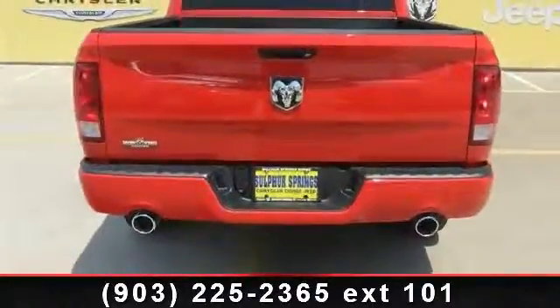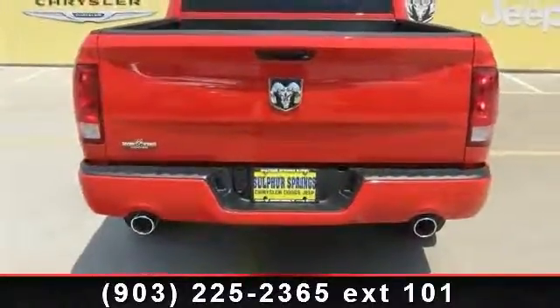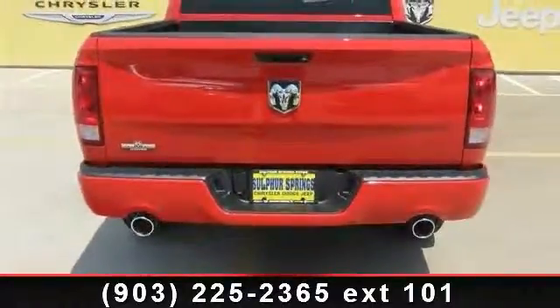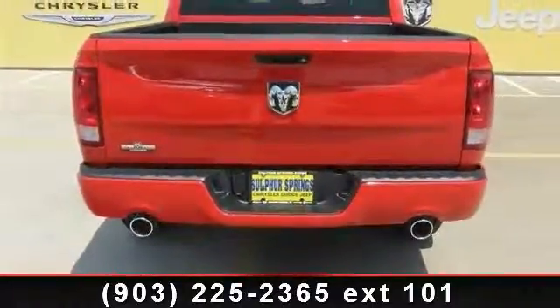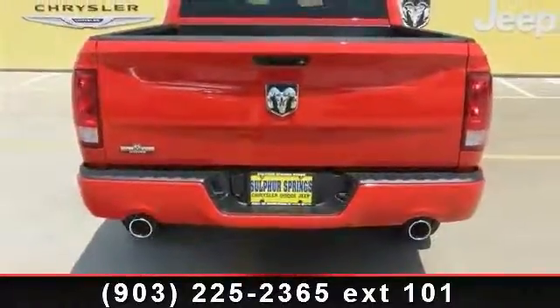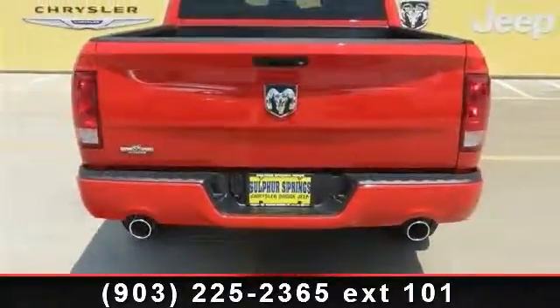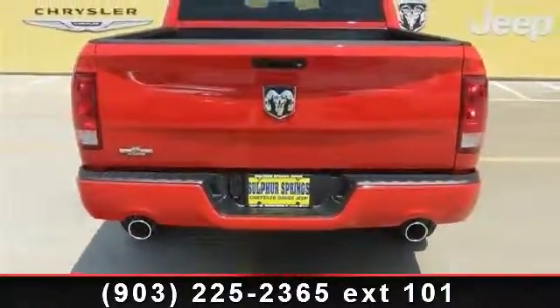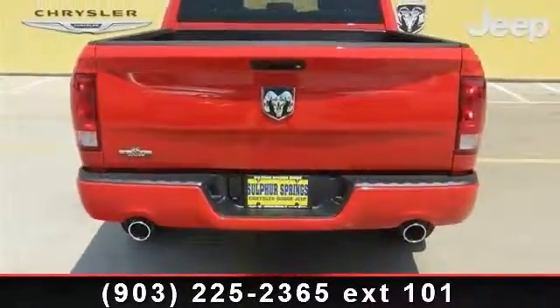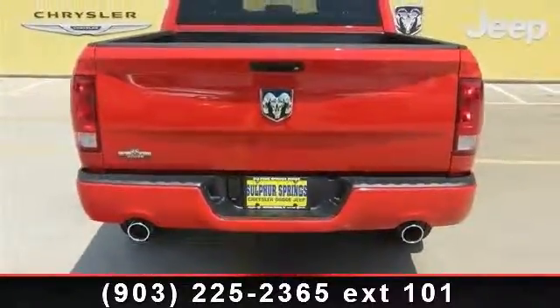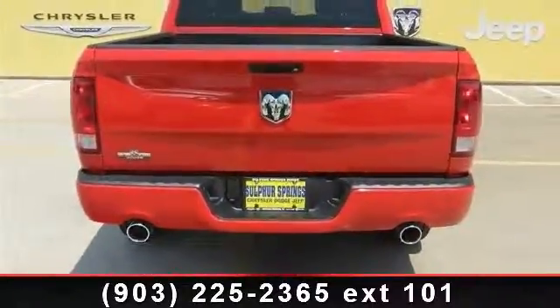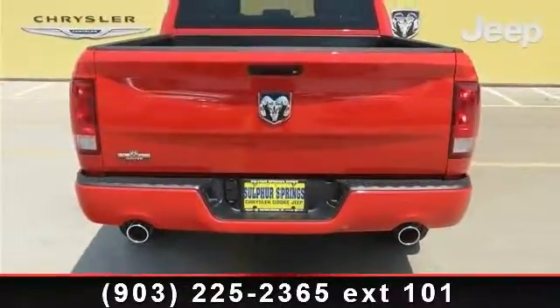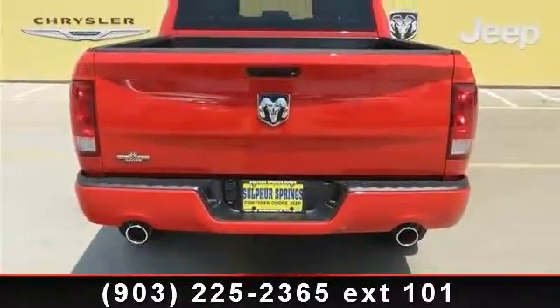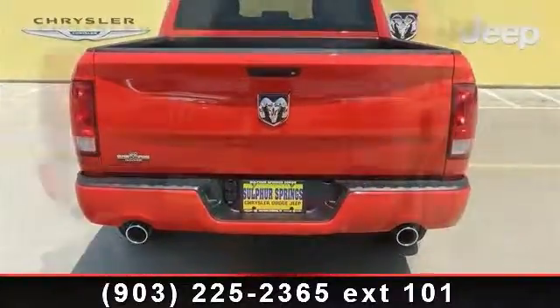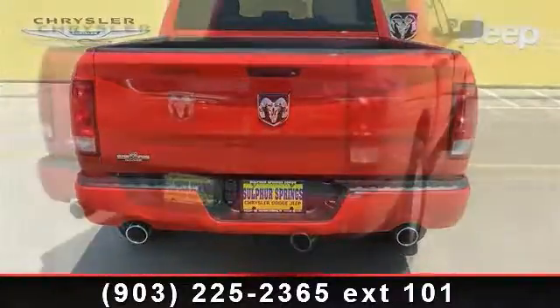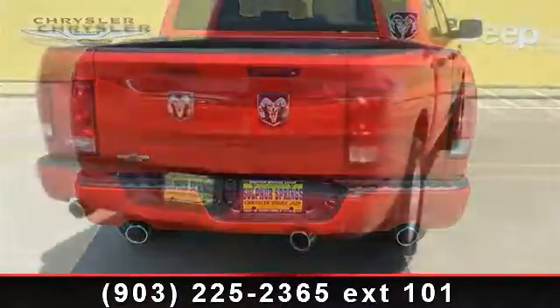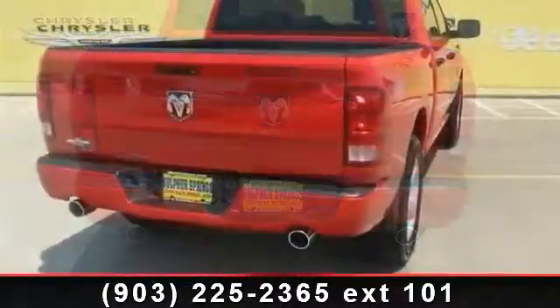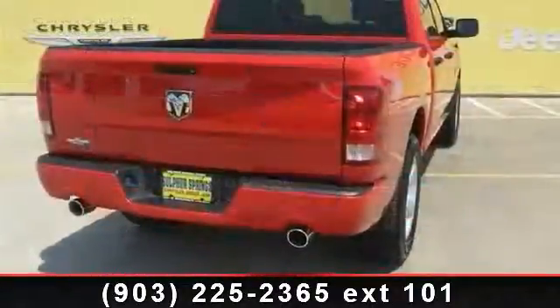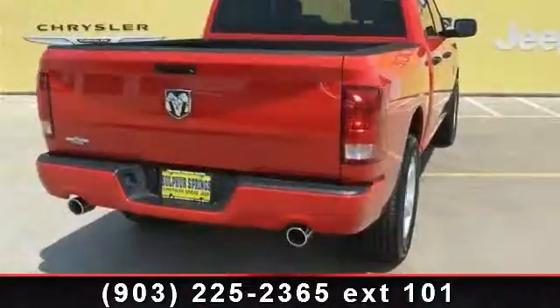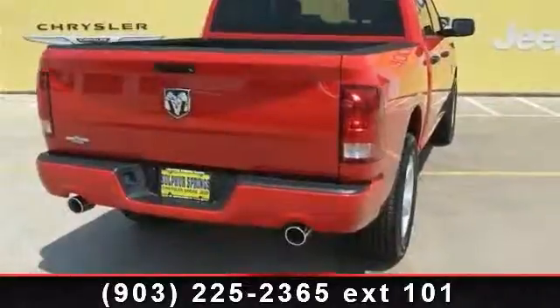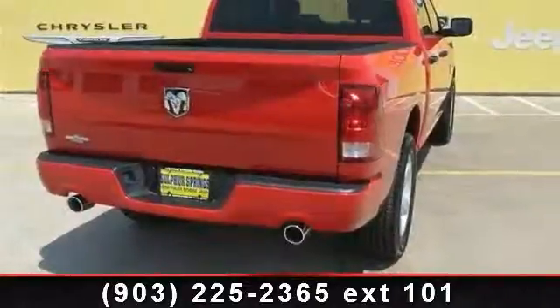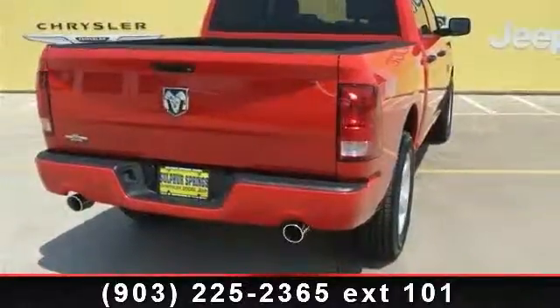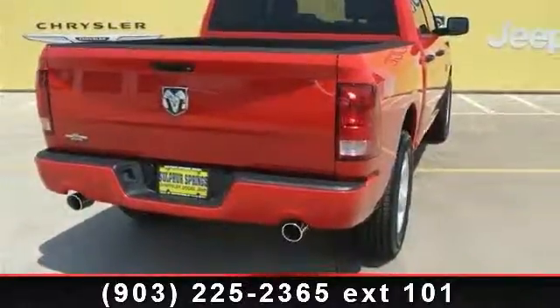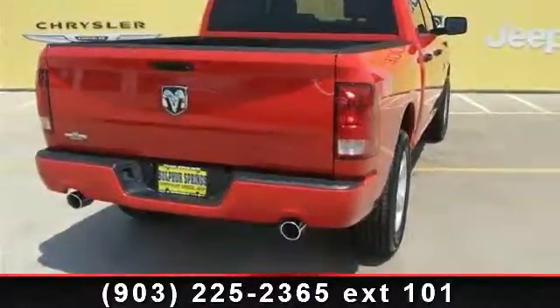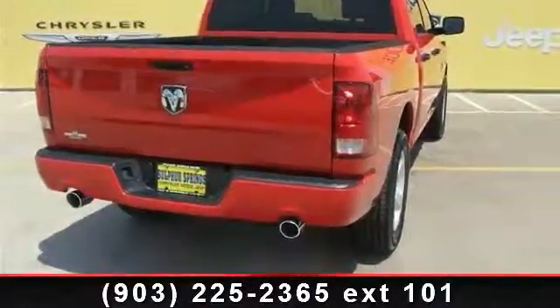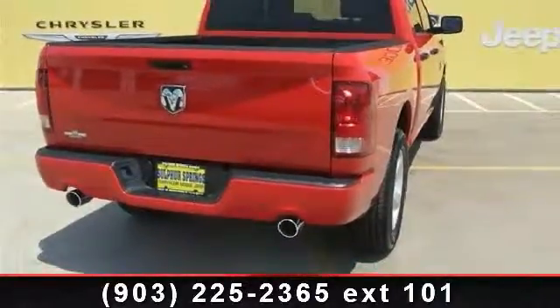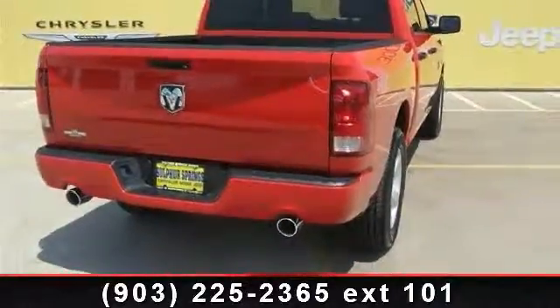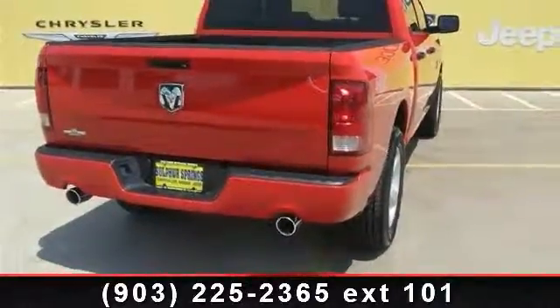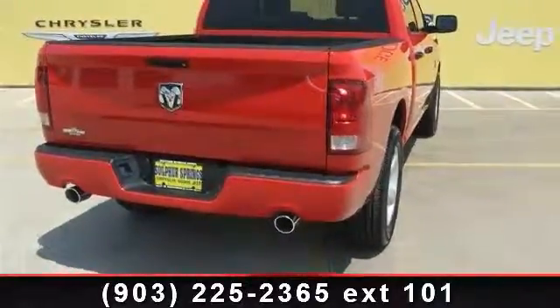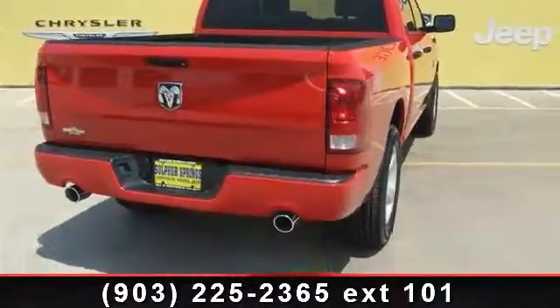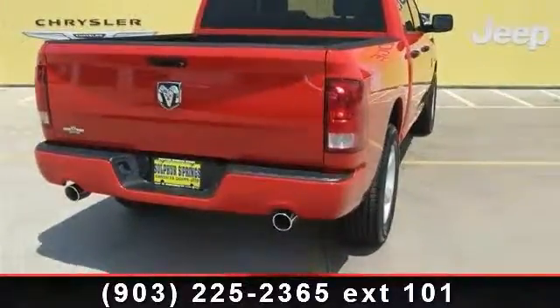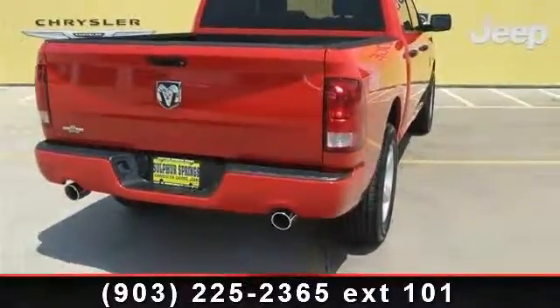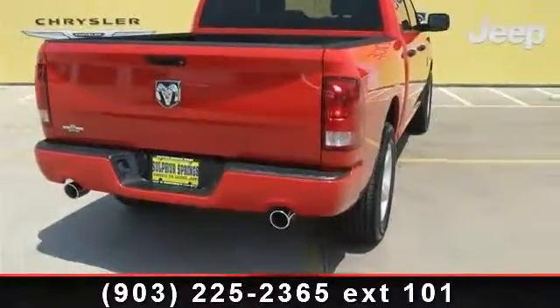Additional features include child safety locks, AM FM stereo, power windows, AC, power door locks, and heated mirrors.